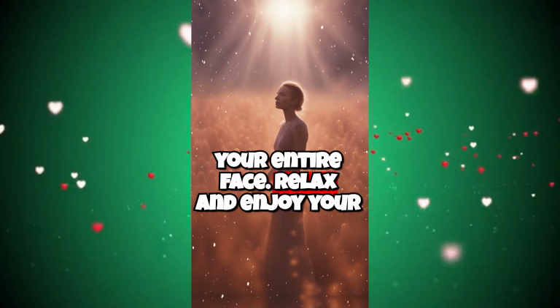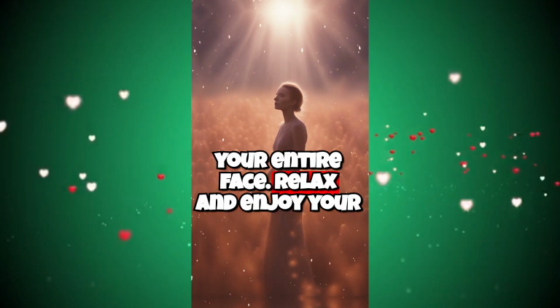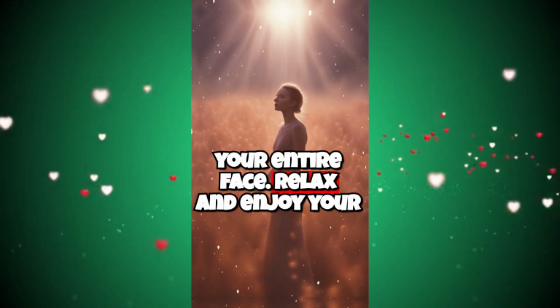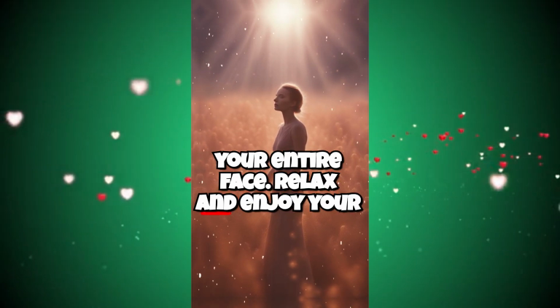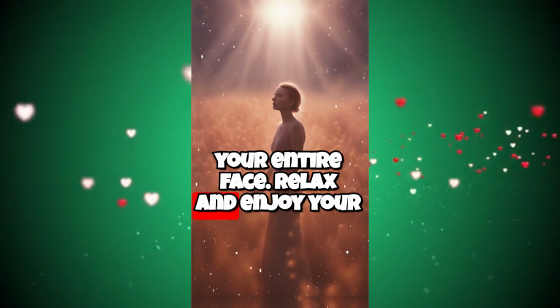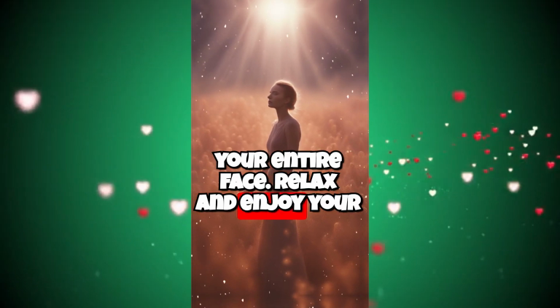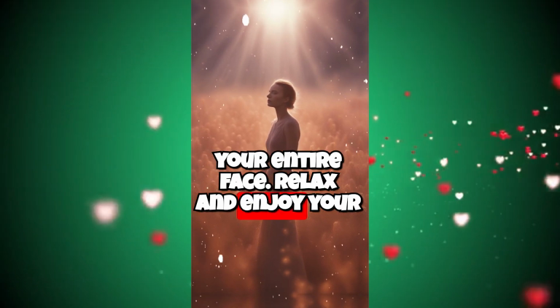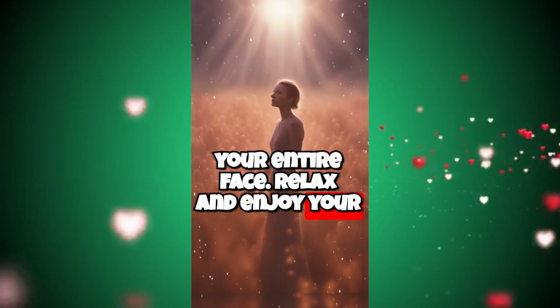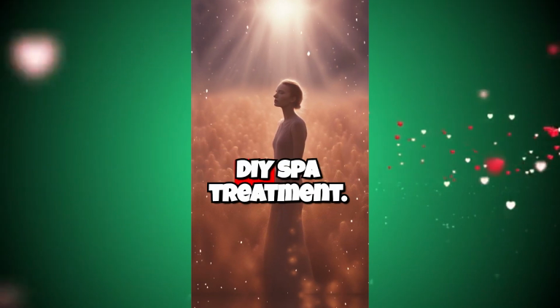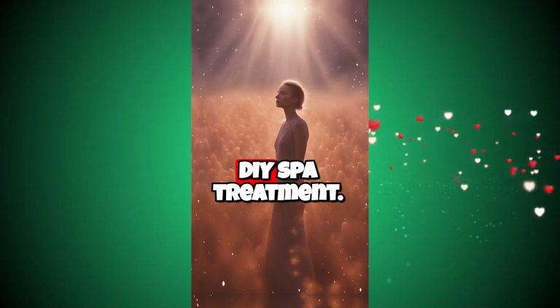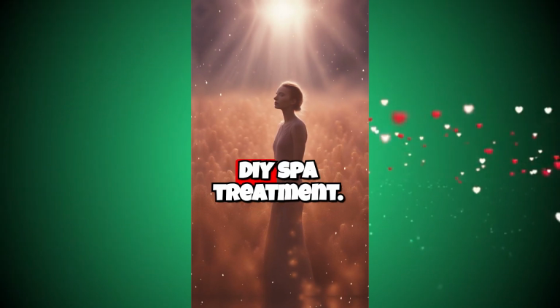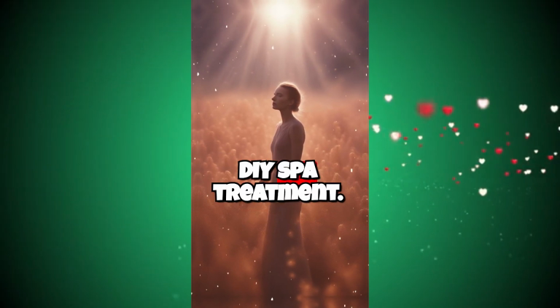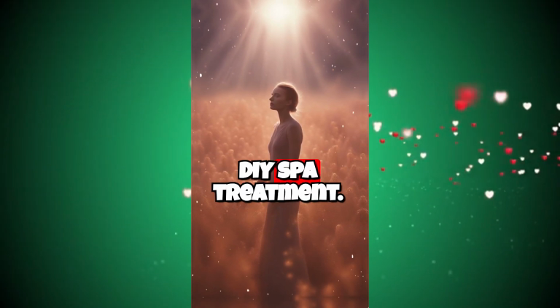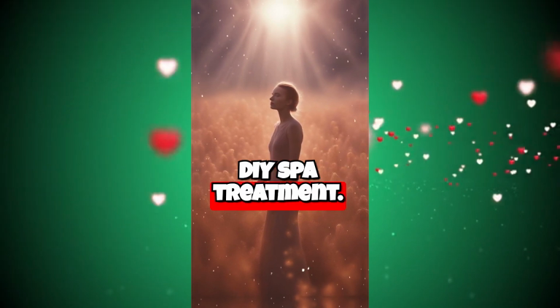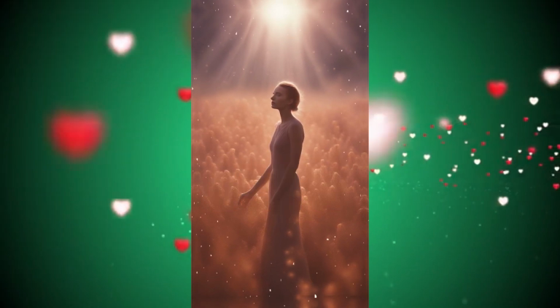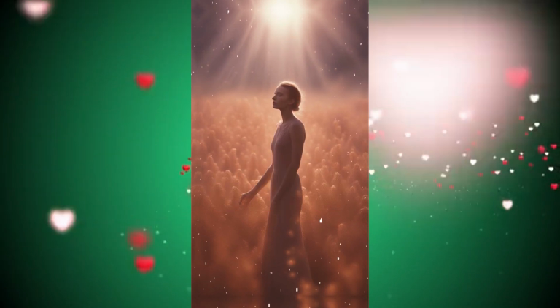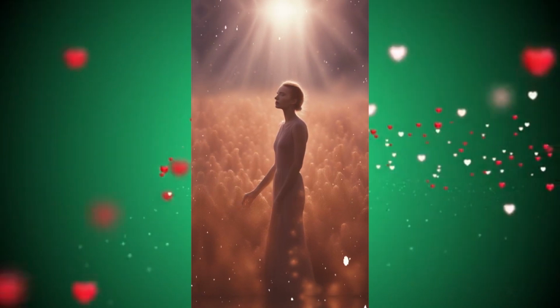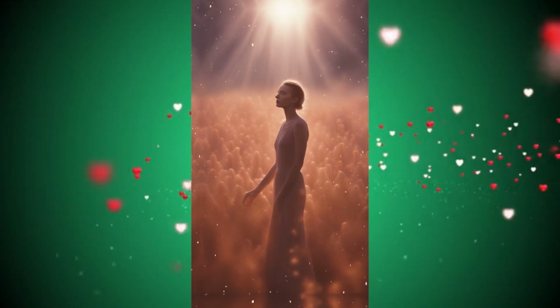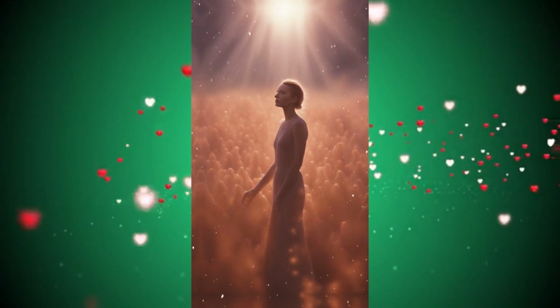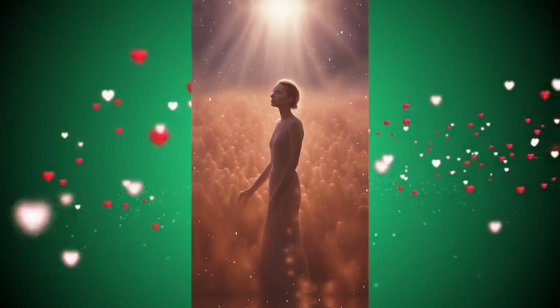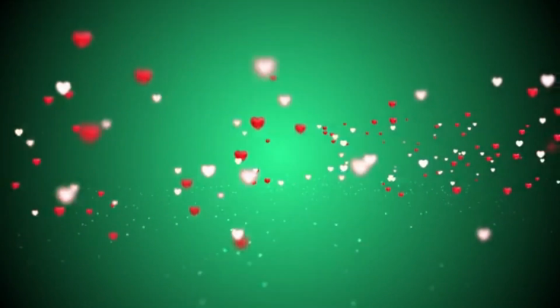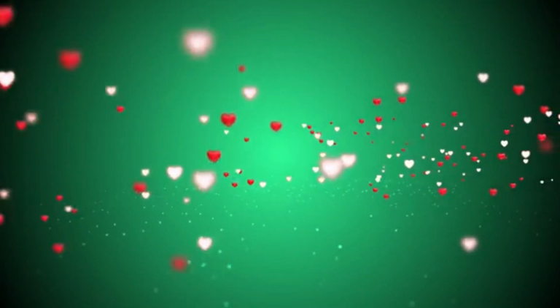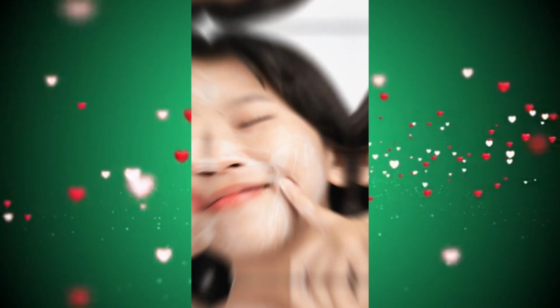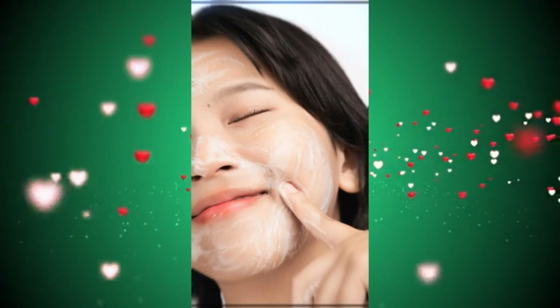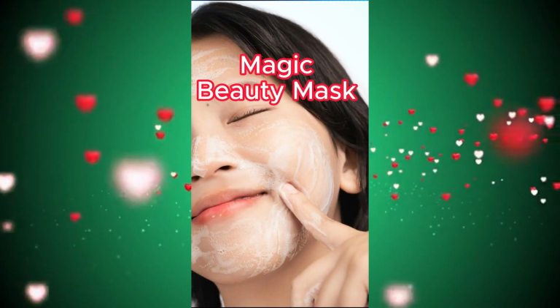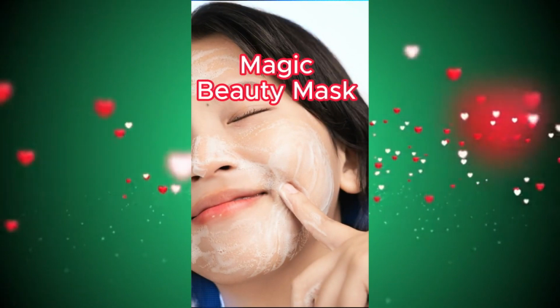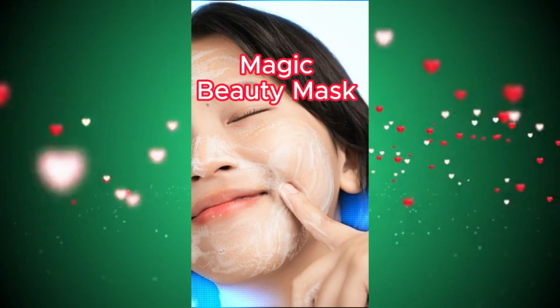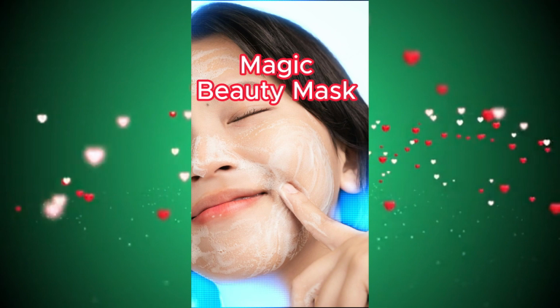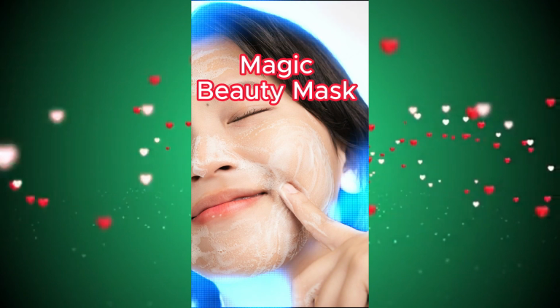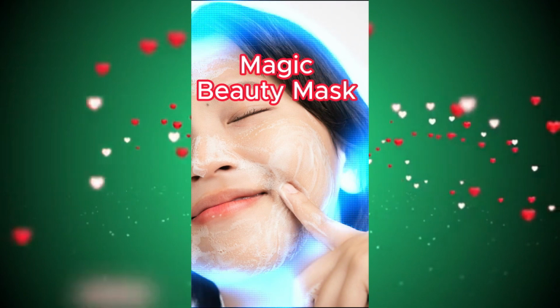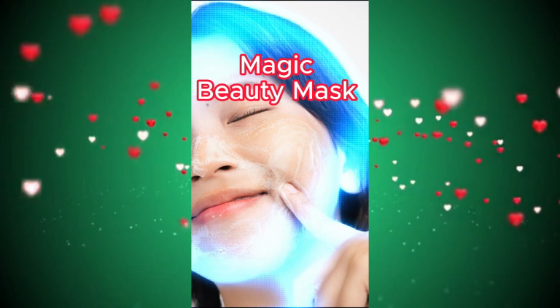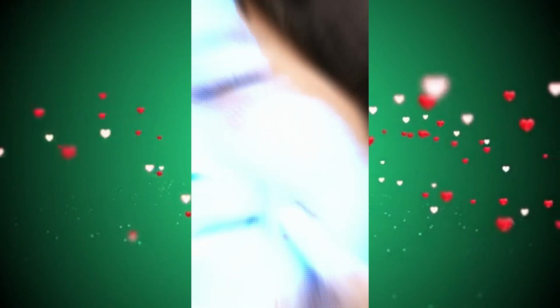Relax and enjoy your DIY spa treatment. Magic Beauty Mask.